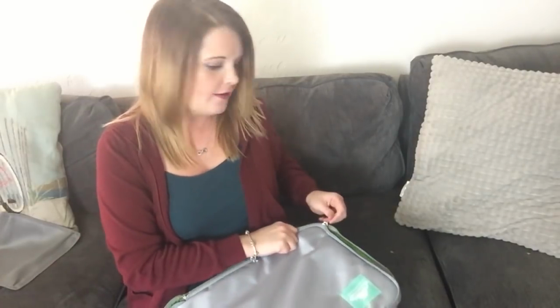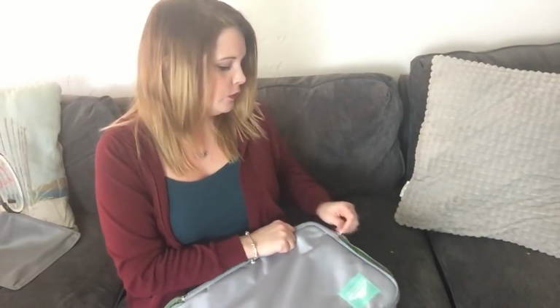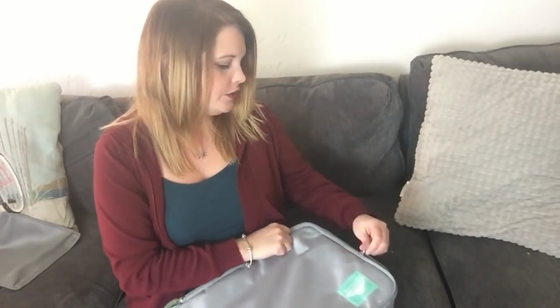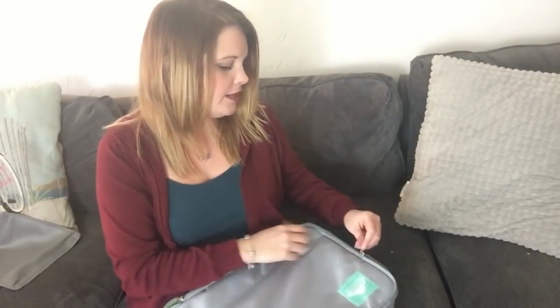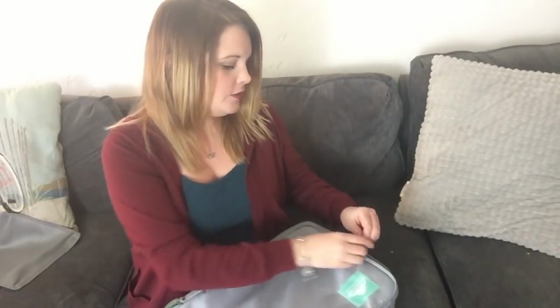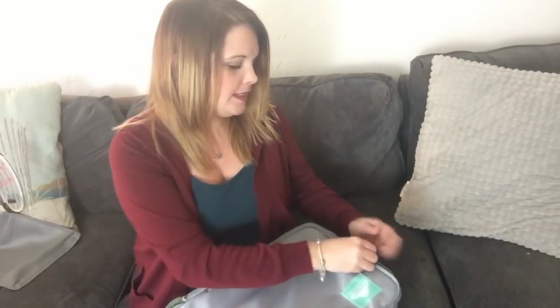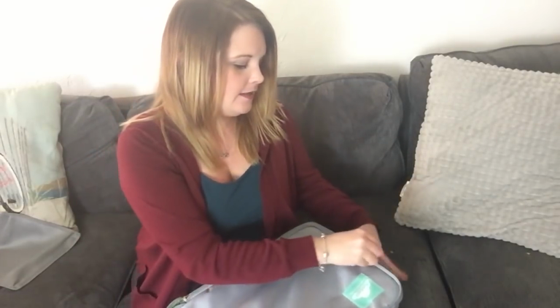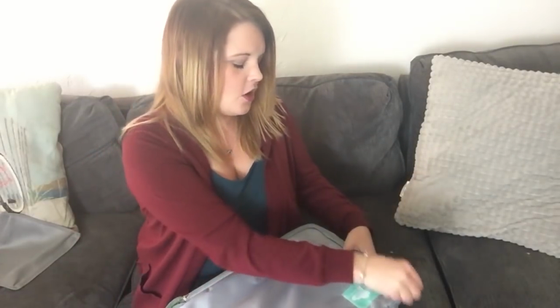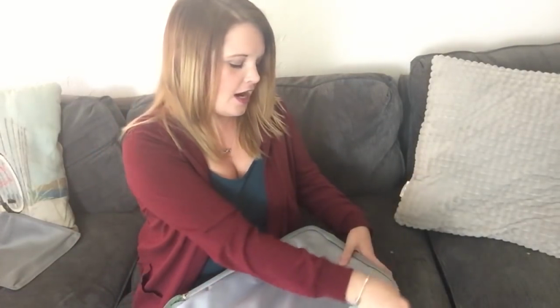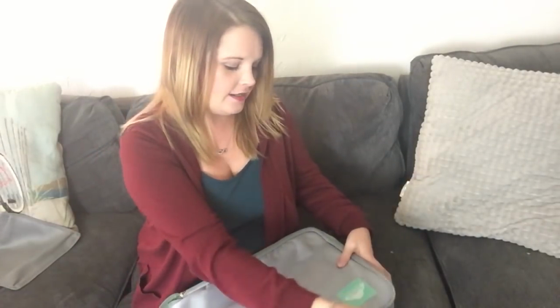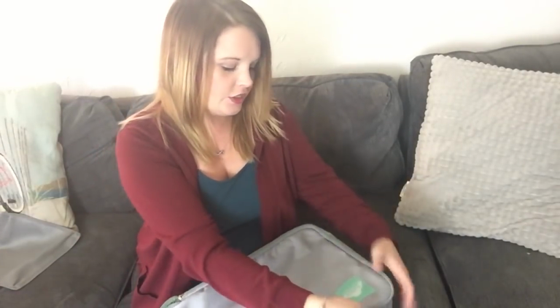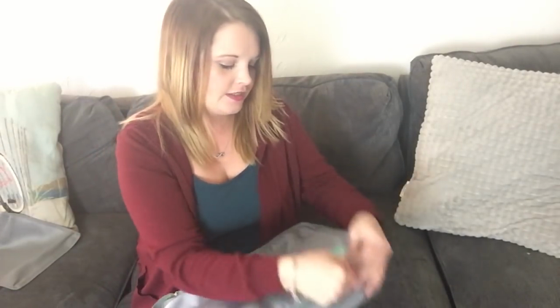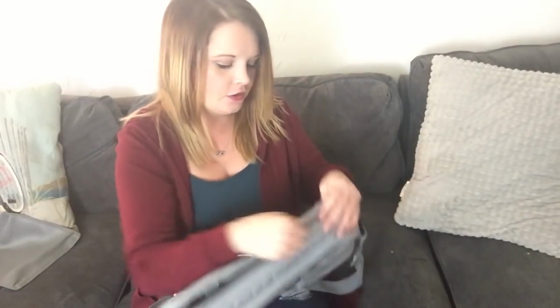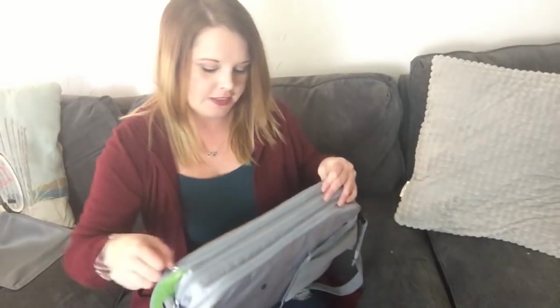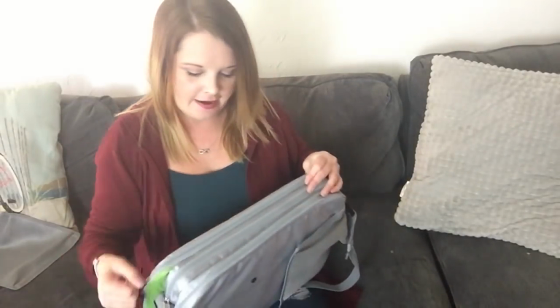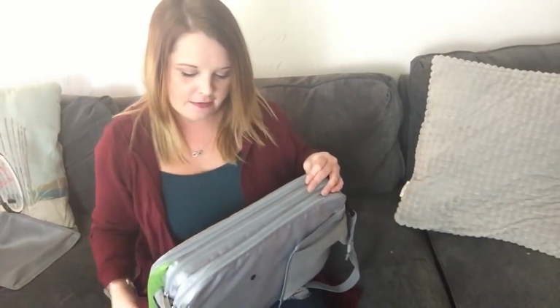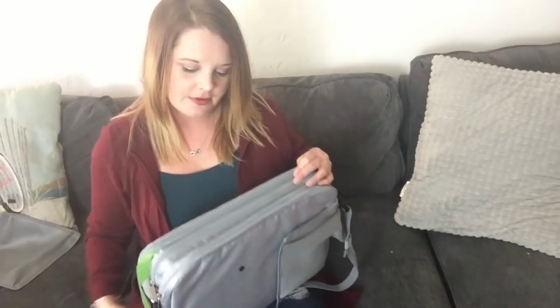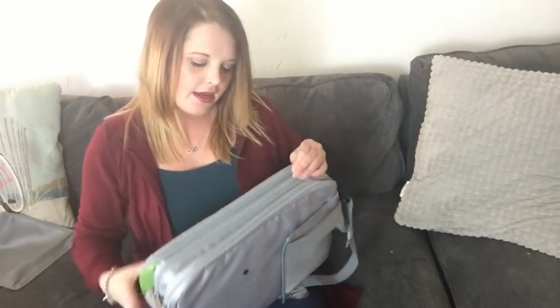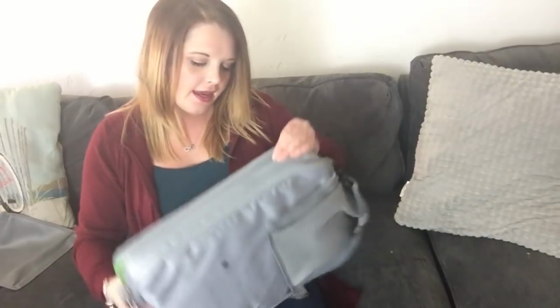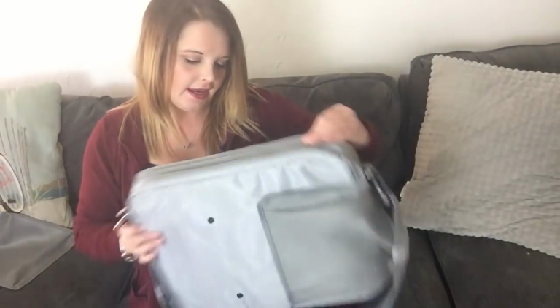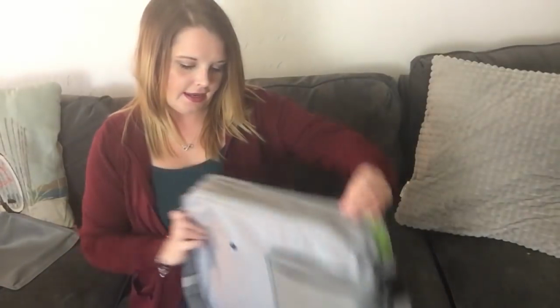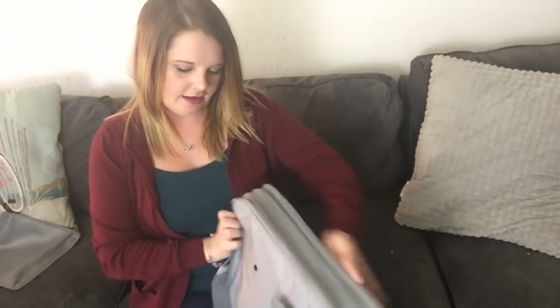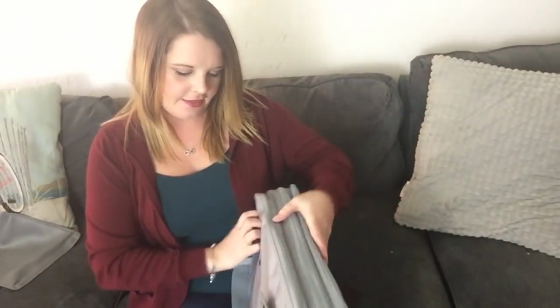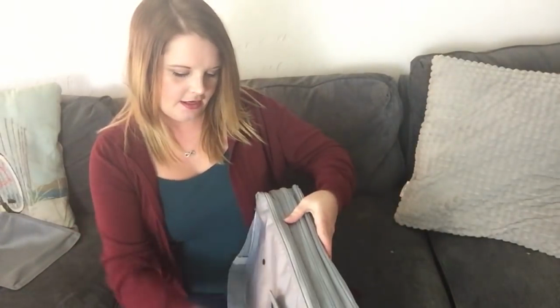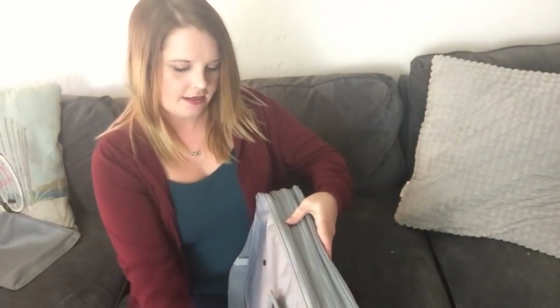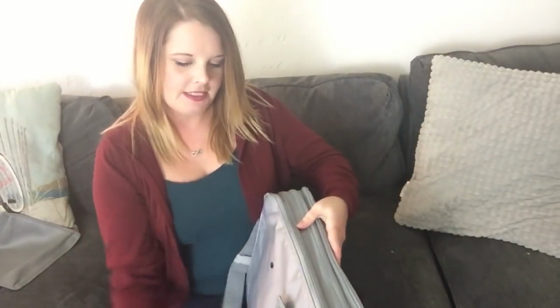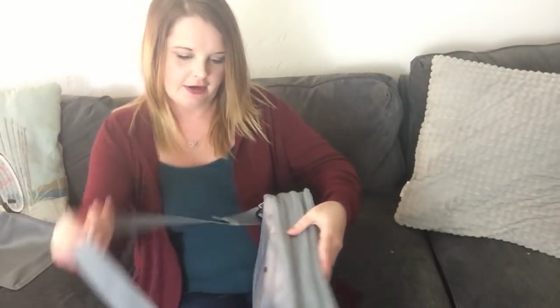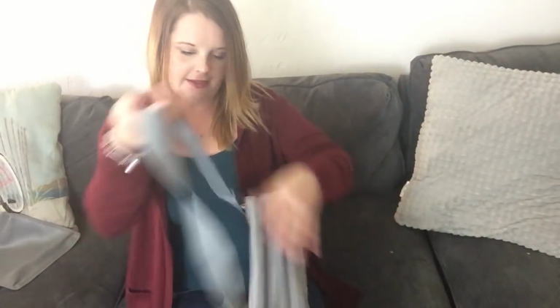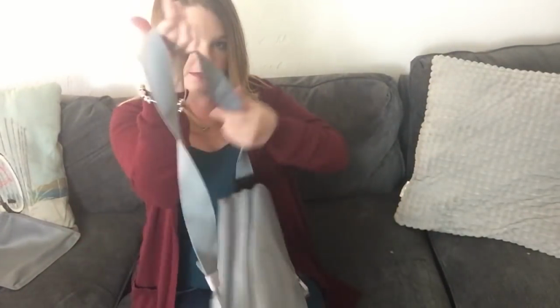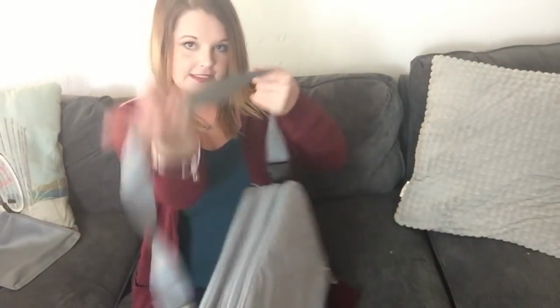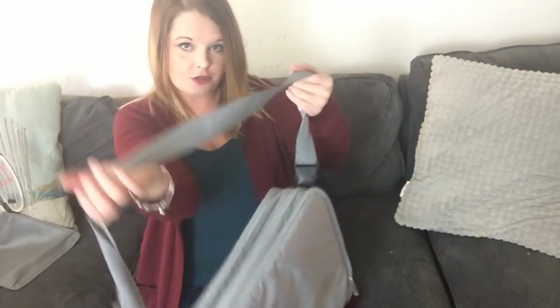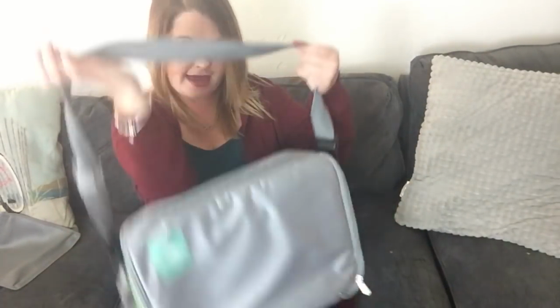When we're done using it in the car, I can just close it up and then it can be carried like a messenger bag.